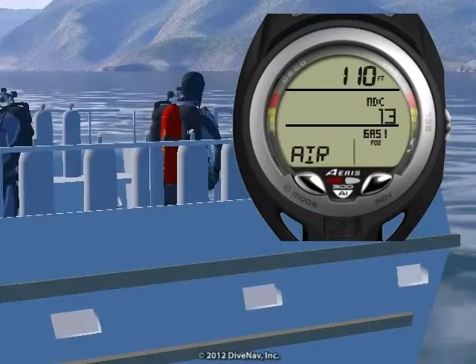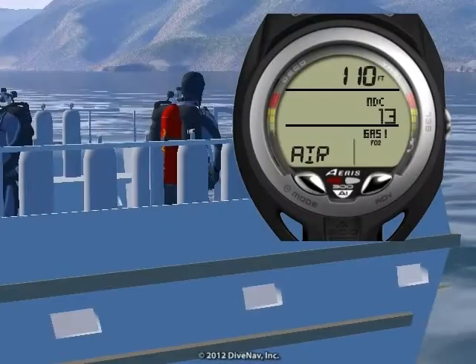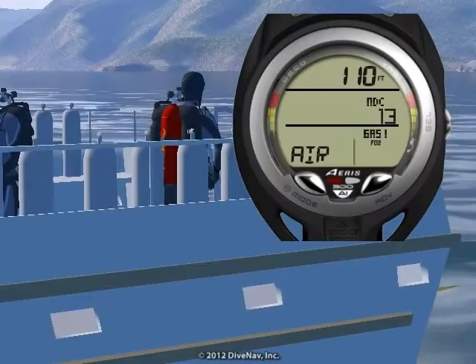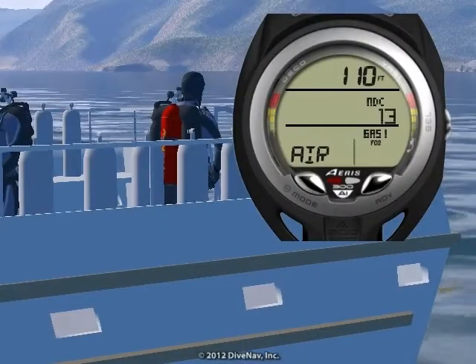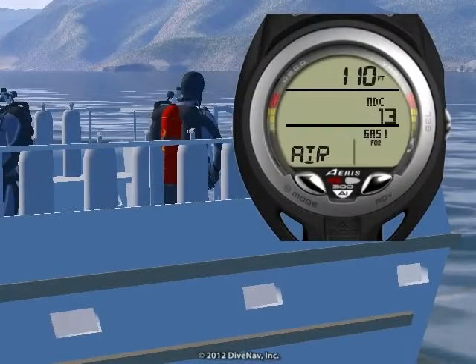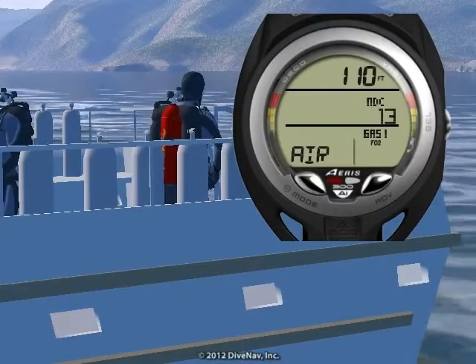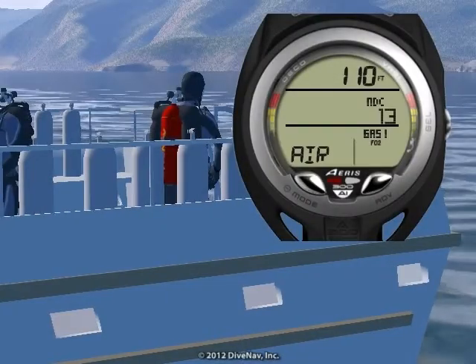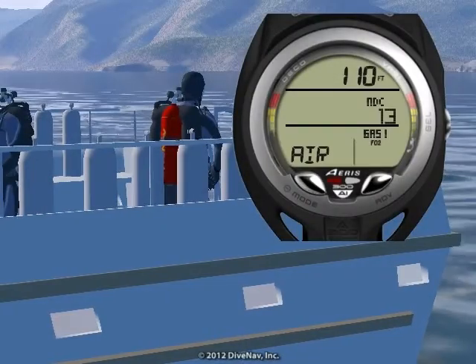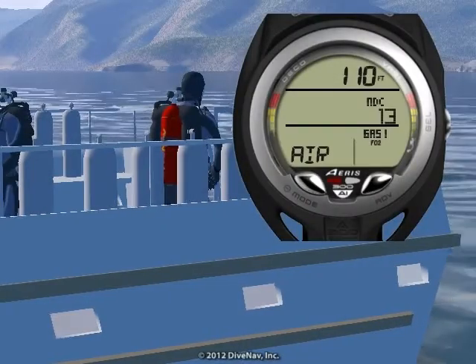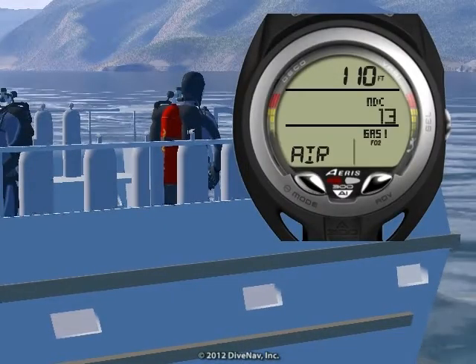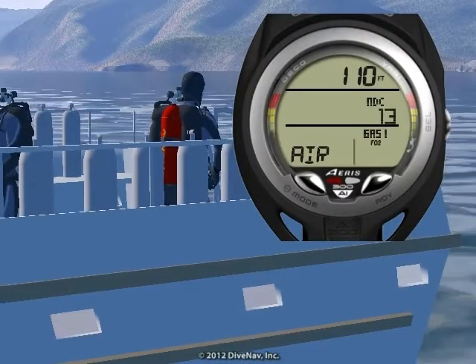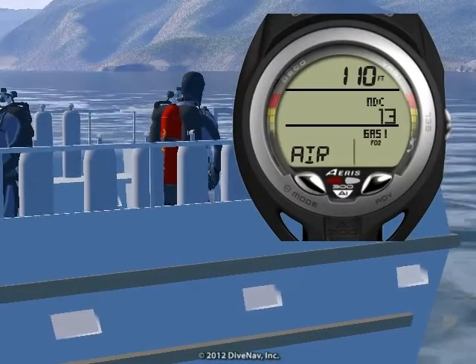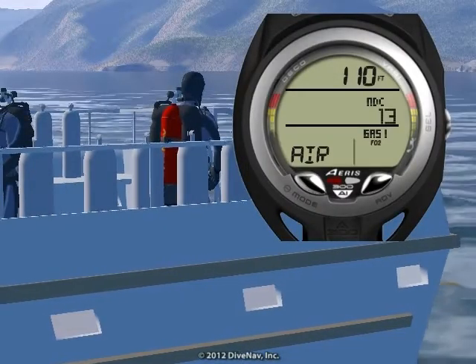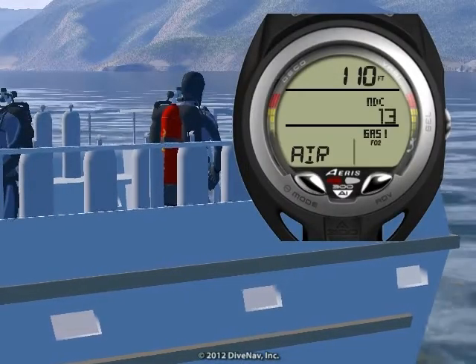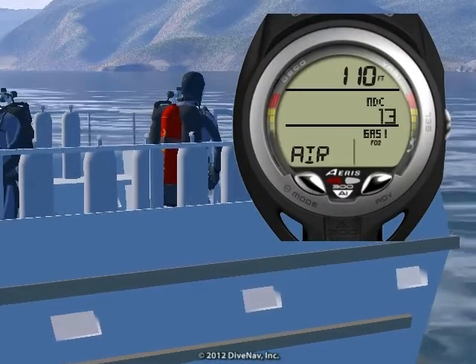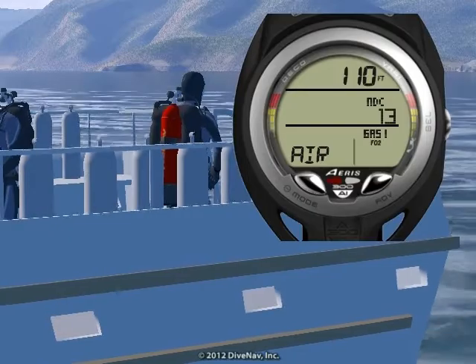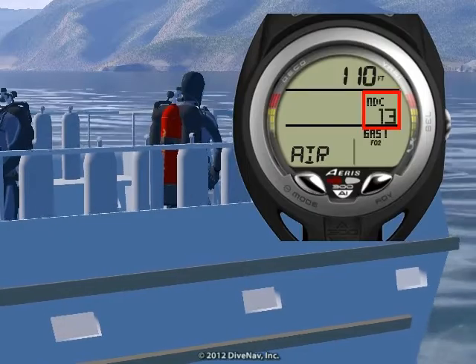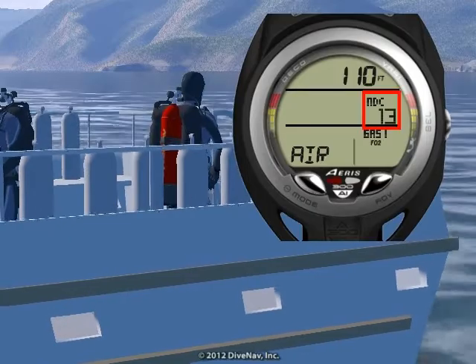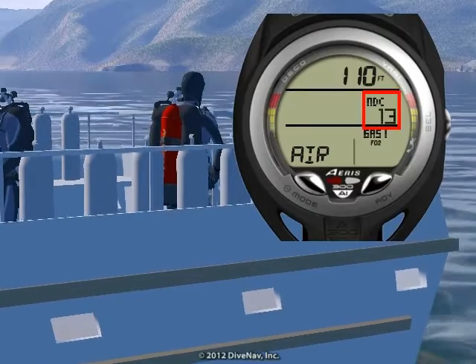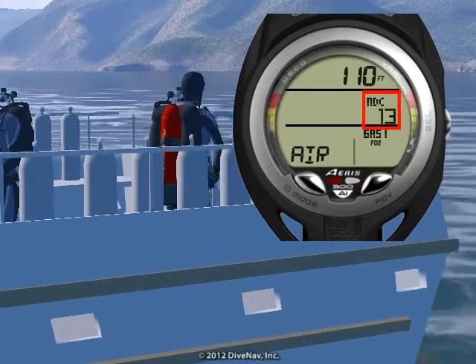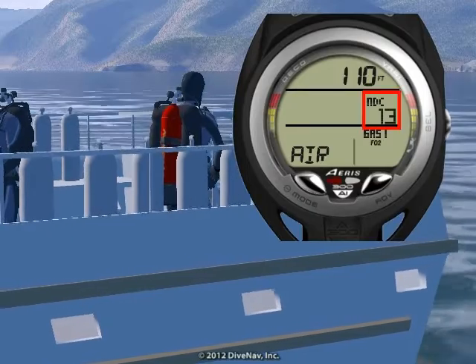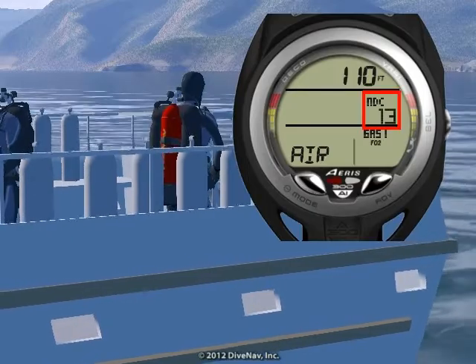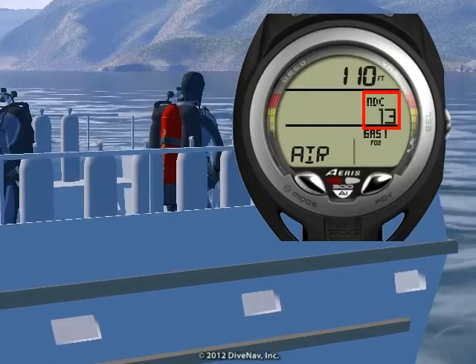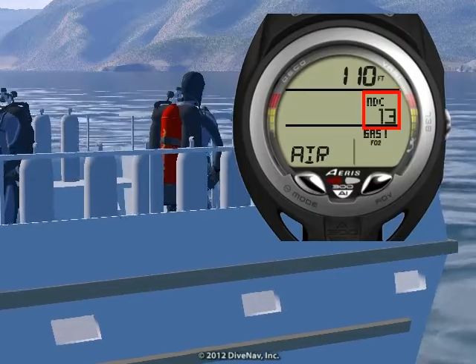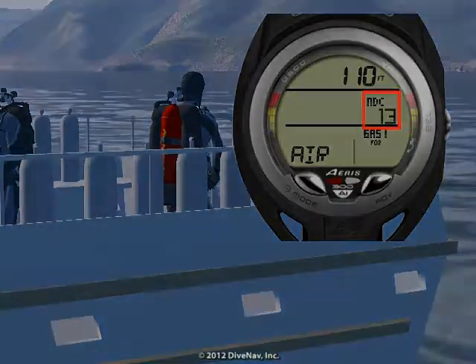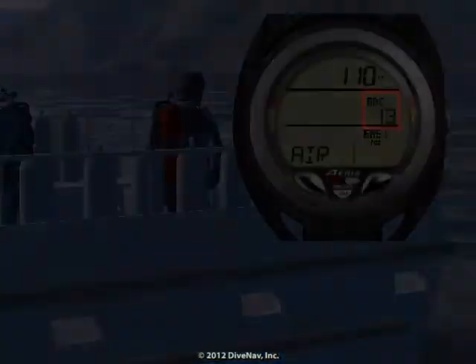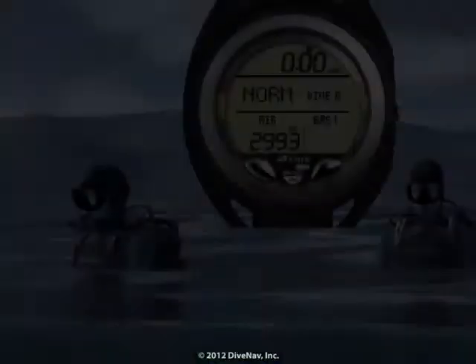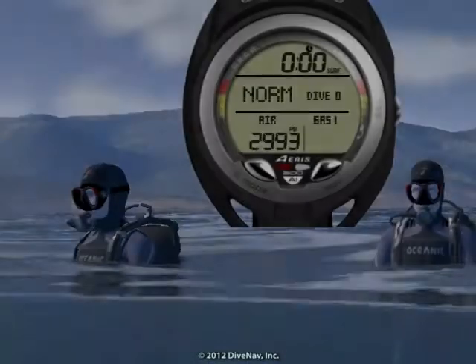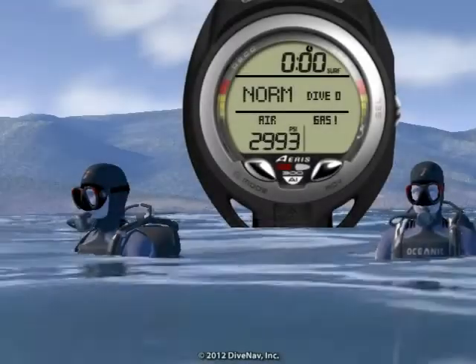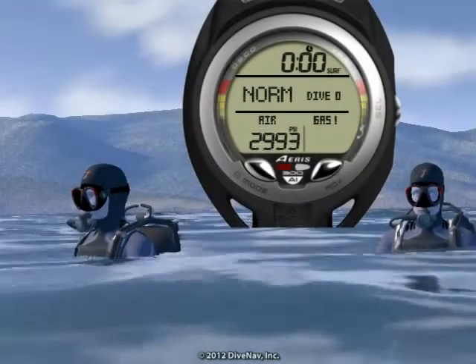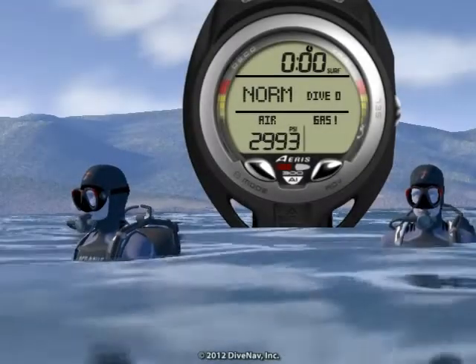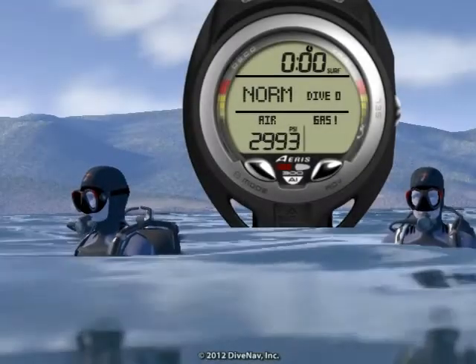According to the A300 AI planning sequence, we should limit our dive time to 13 minutes. My buddy is ready, let's descend.